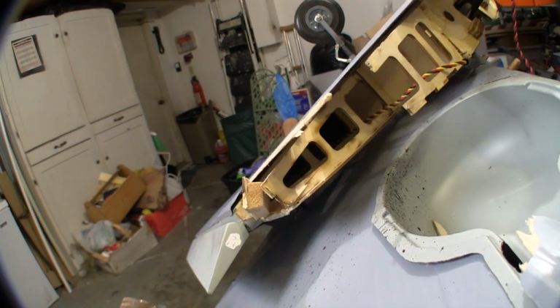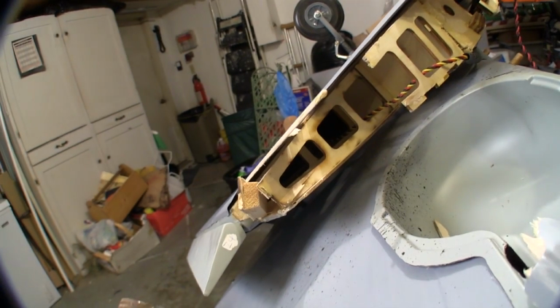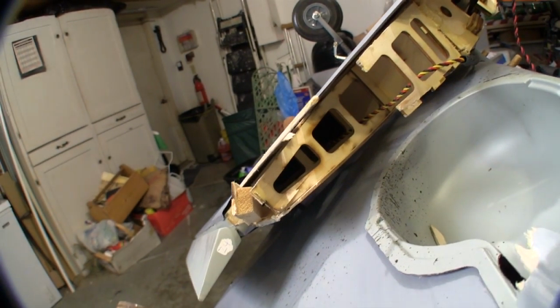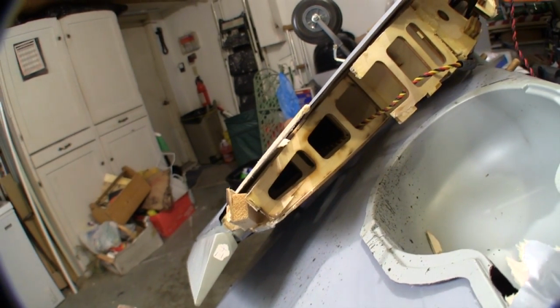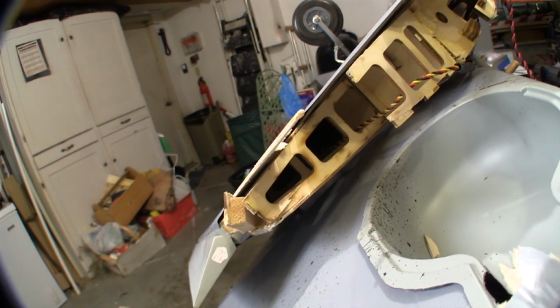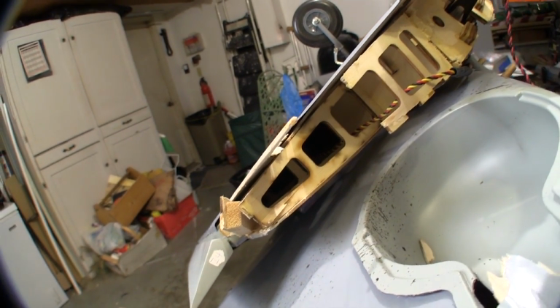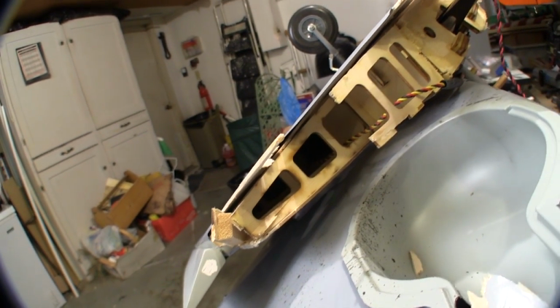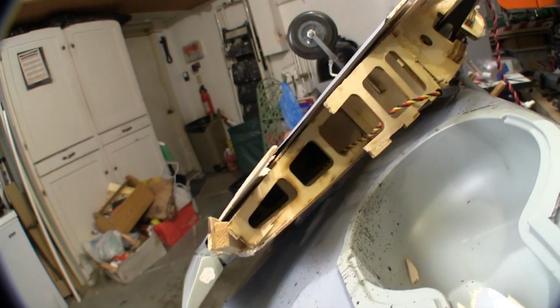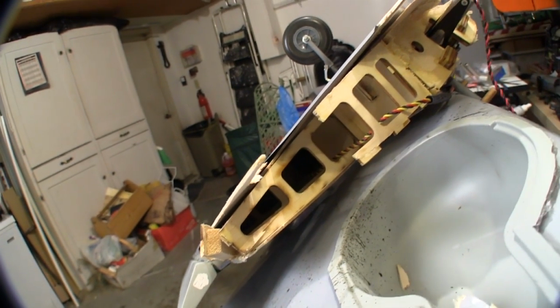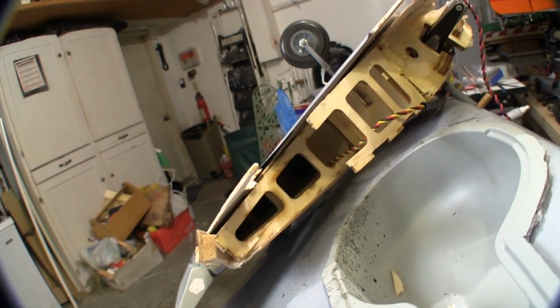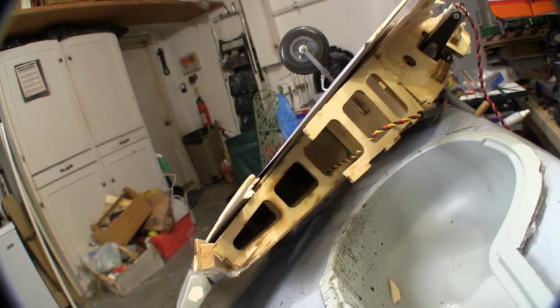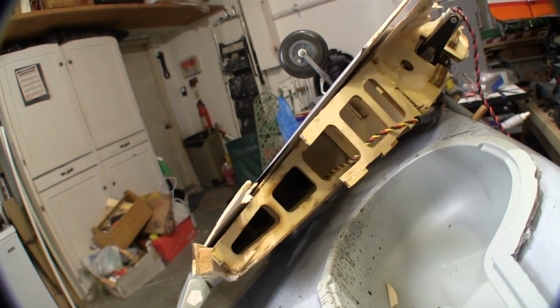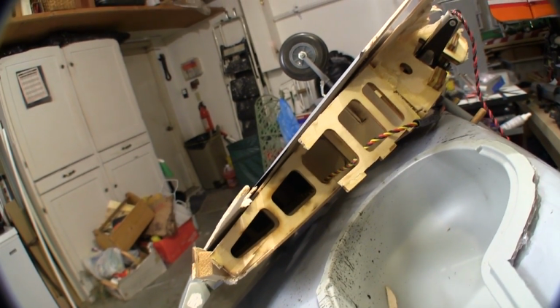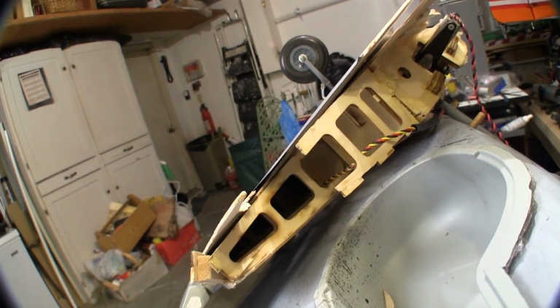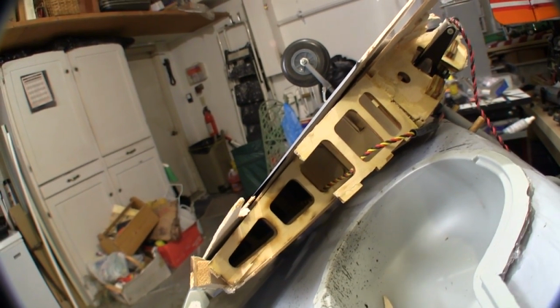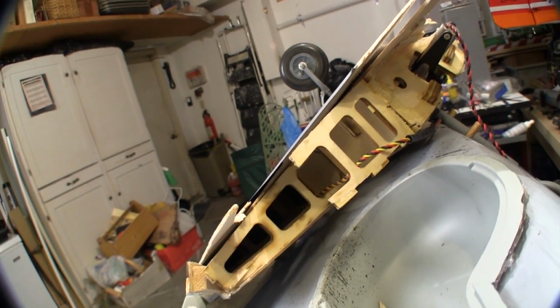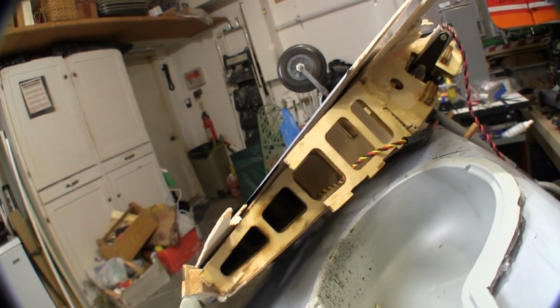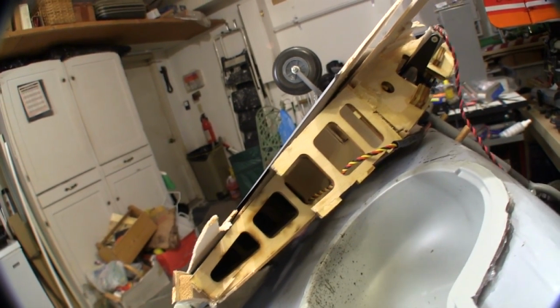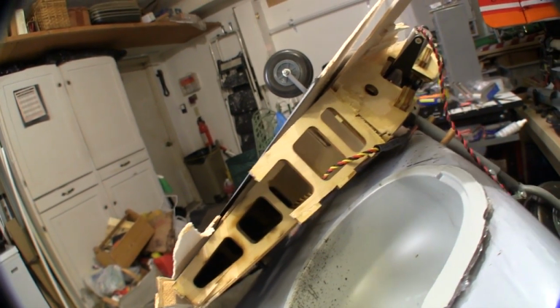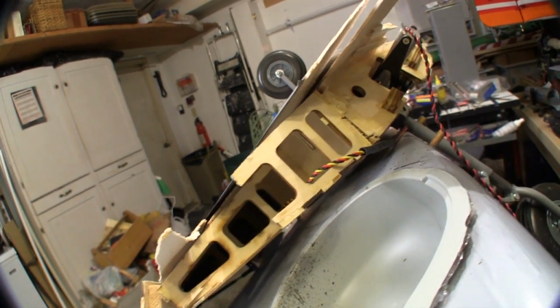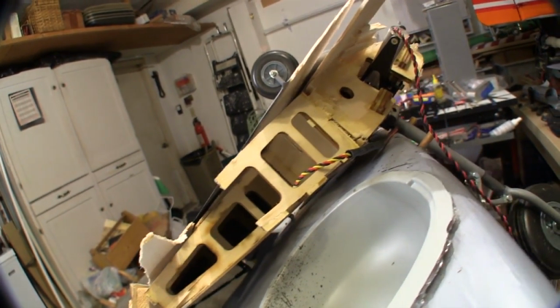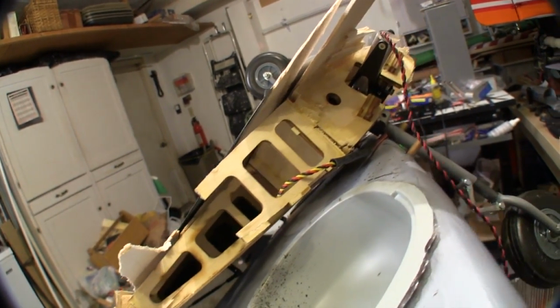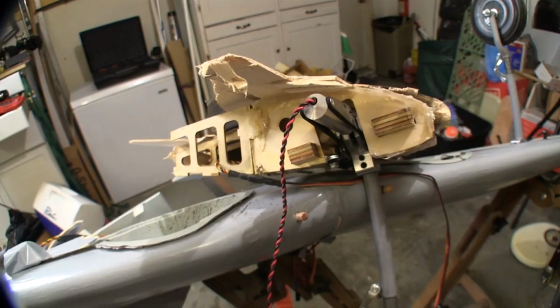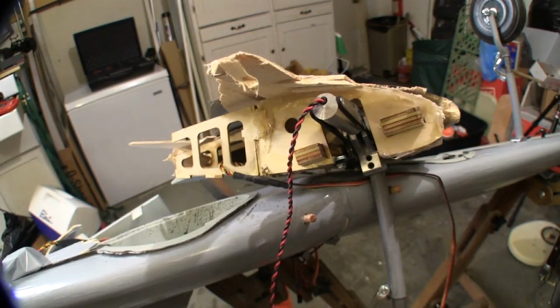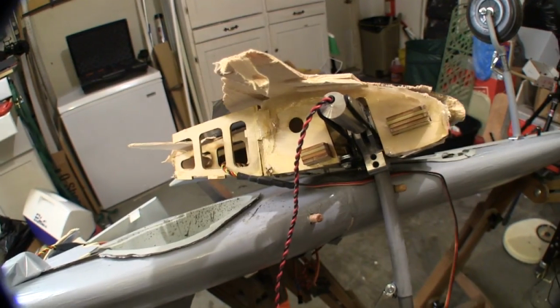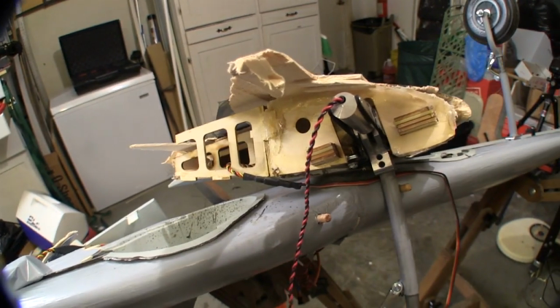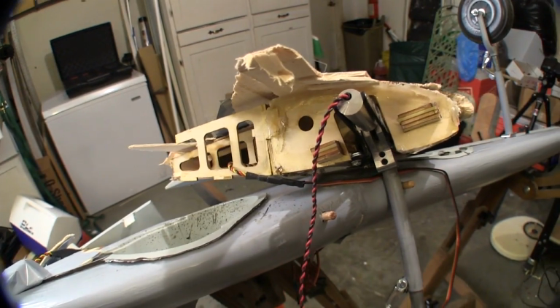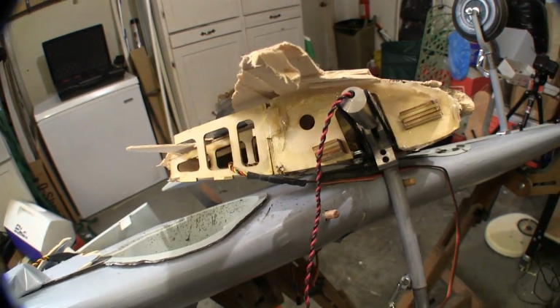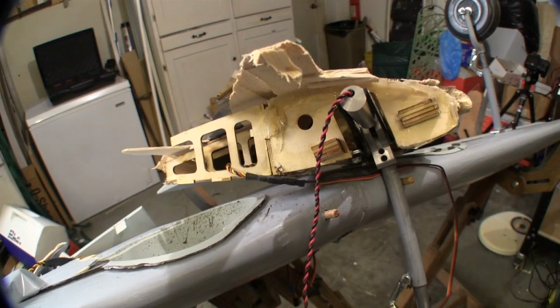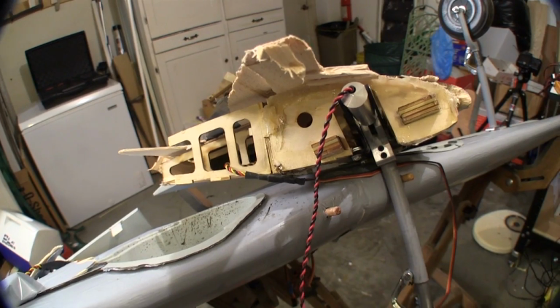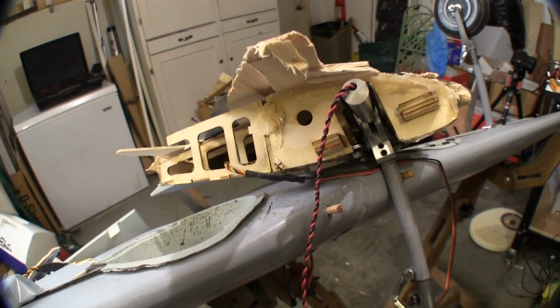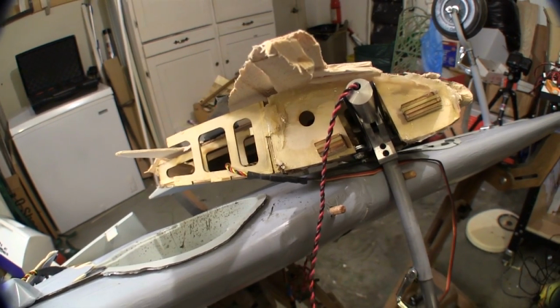I later cut this wing apart further so I could see all of the repair joints, and it's very clear that the EpoGrip Epoxies are way tougher than the material around them.